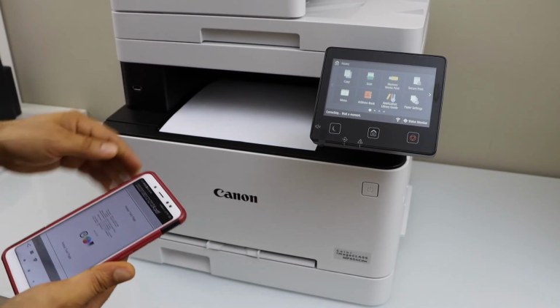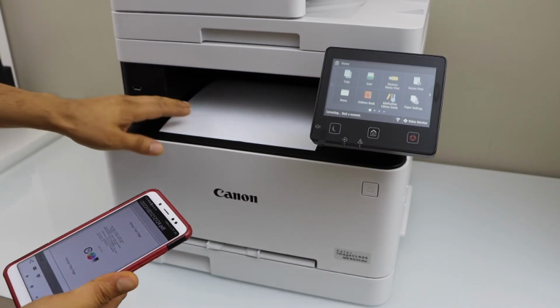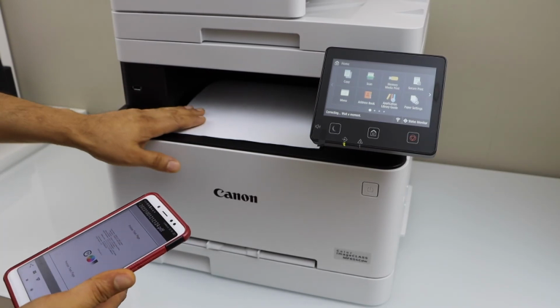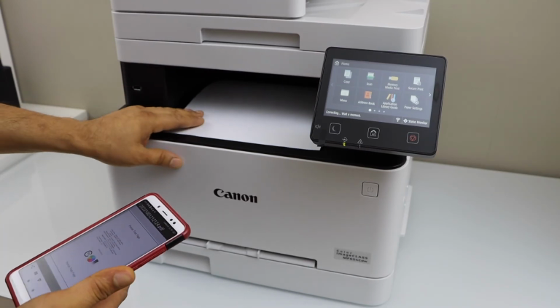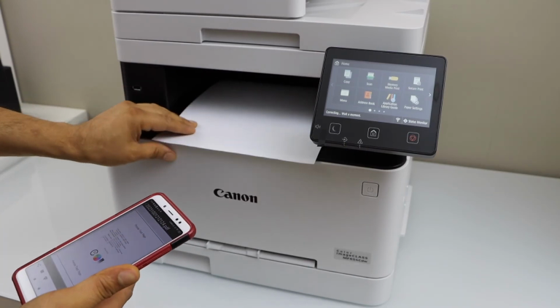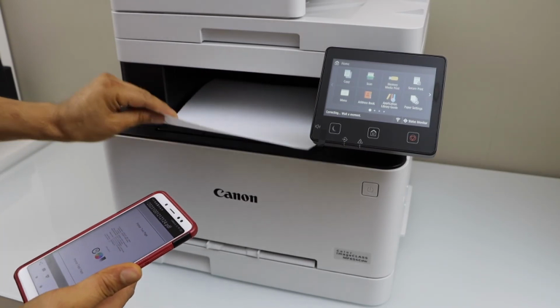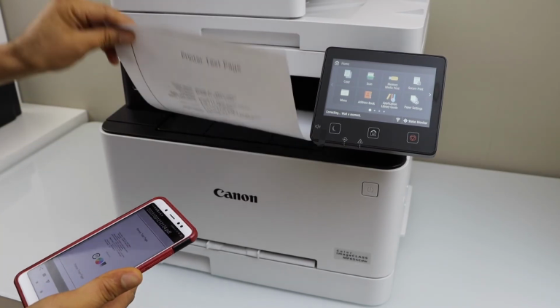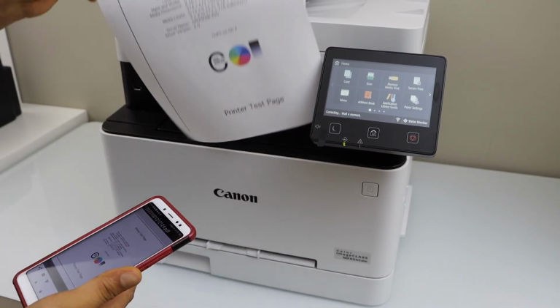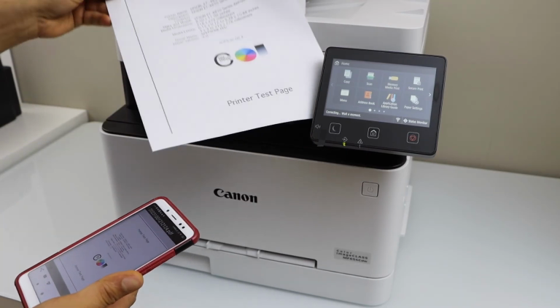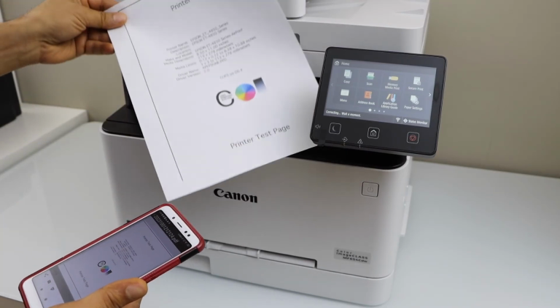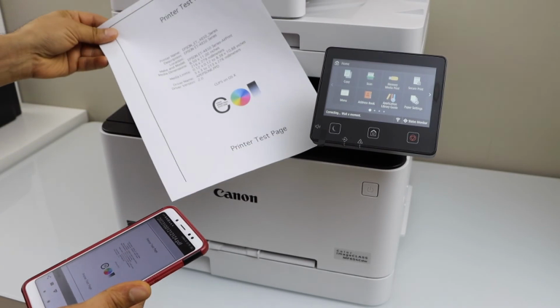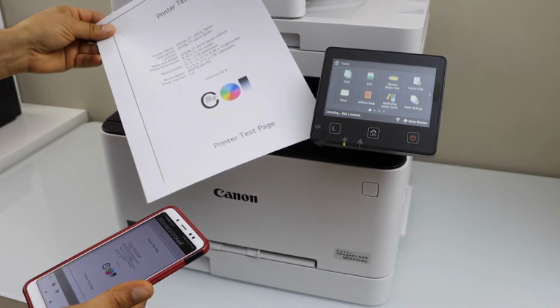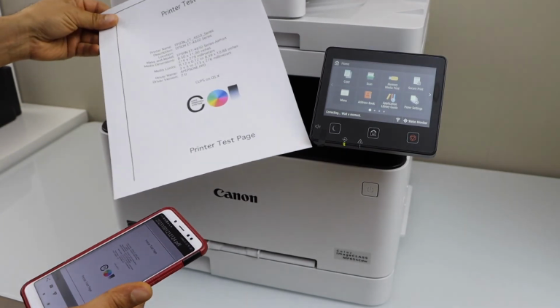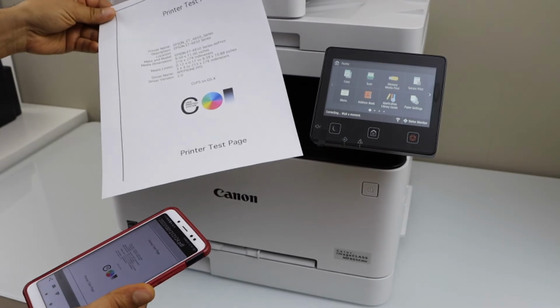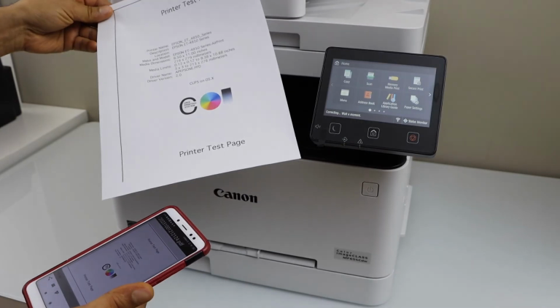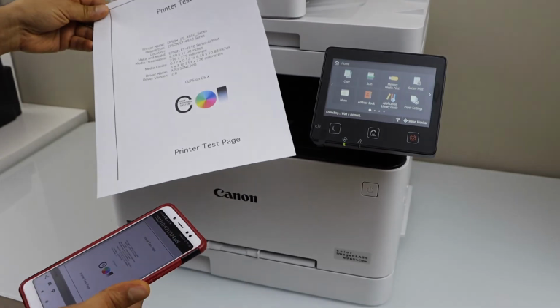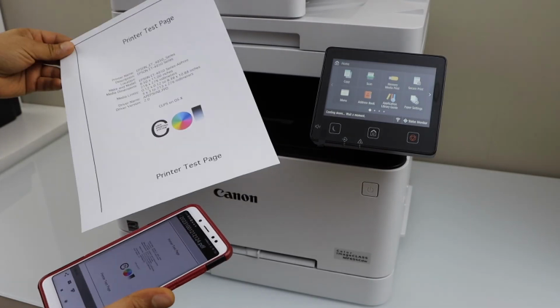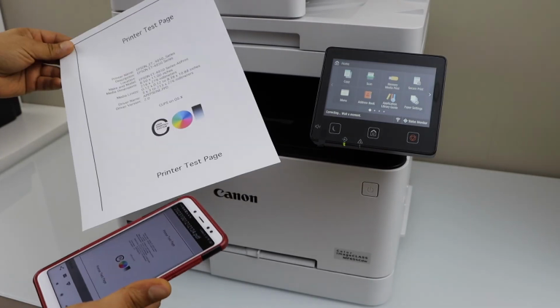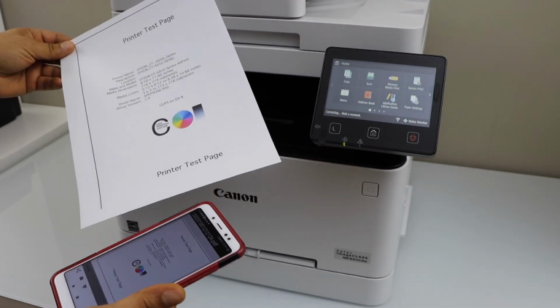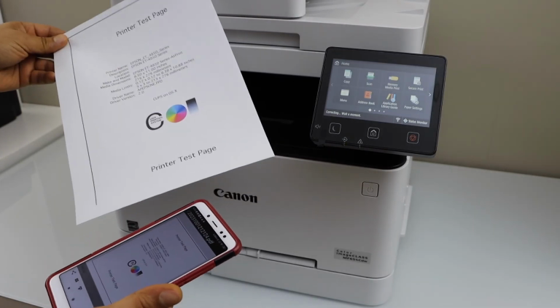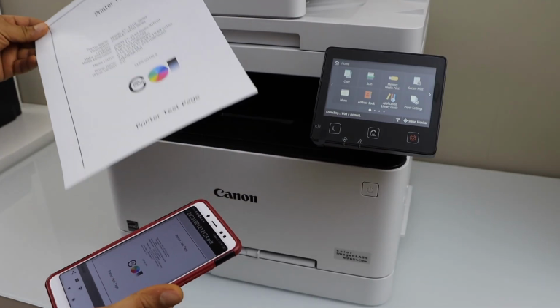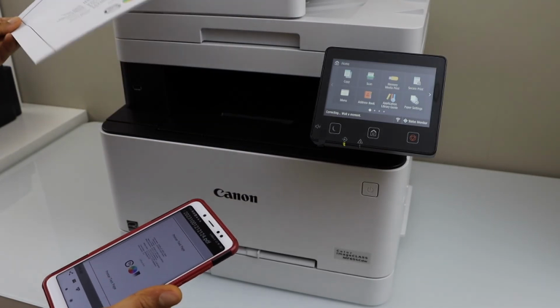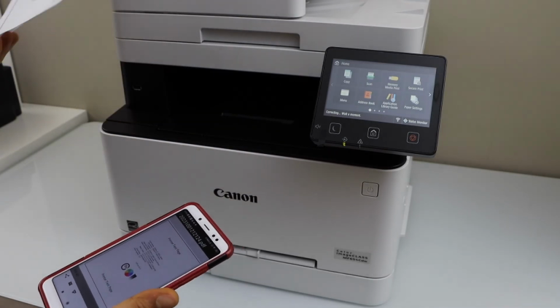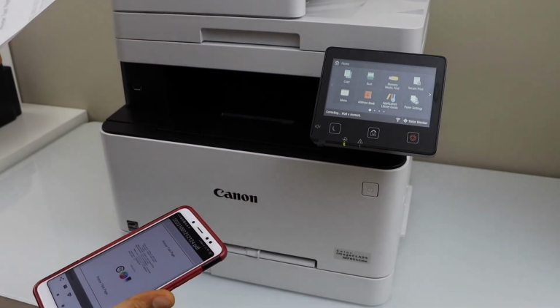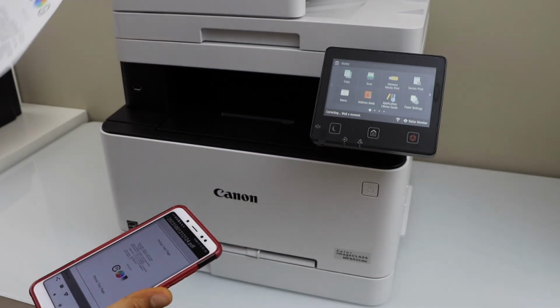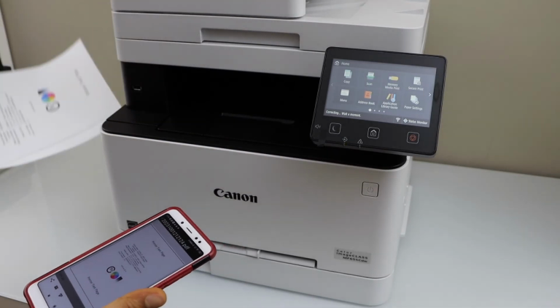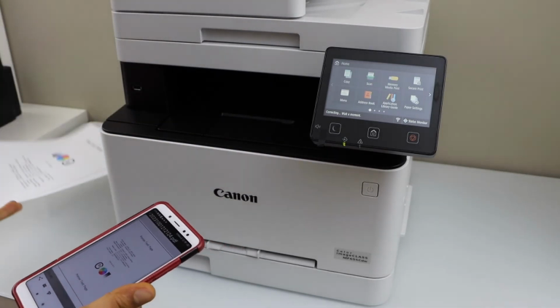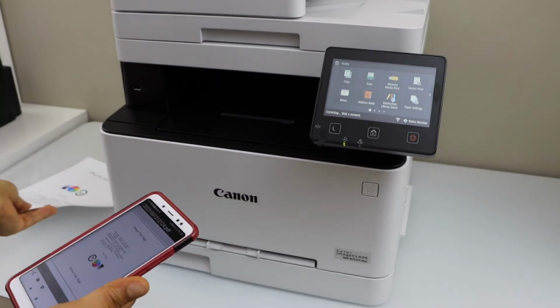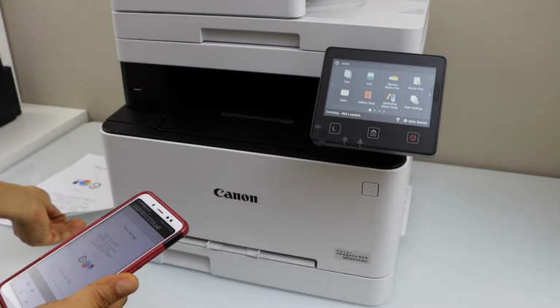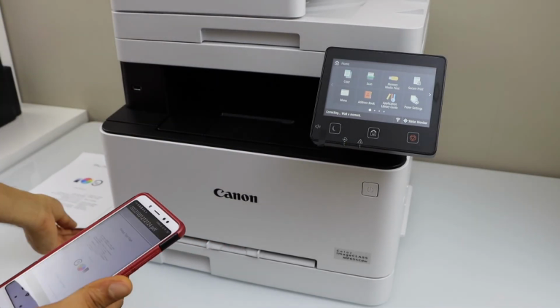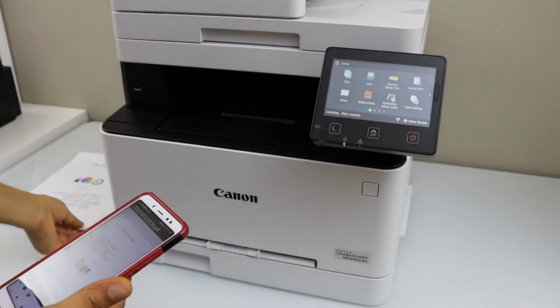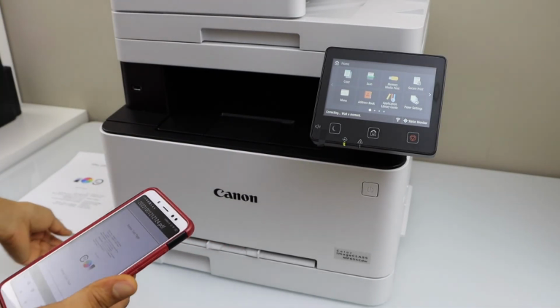Let's see the print result. The print is really clear. Thanks for watching.